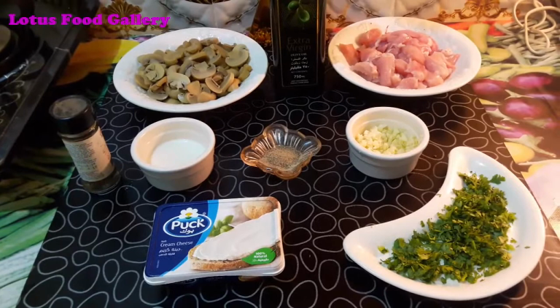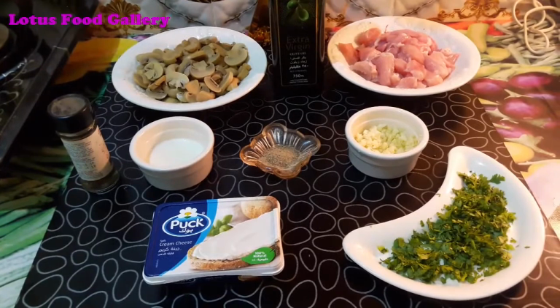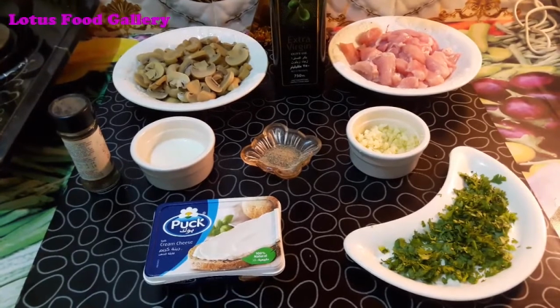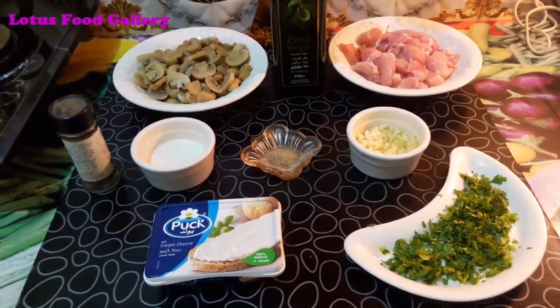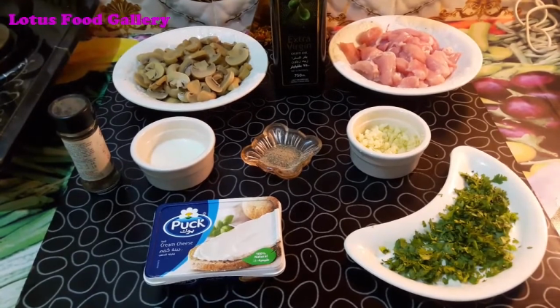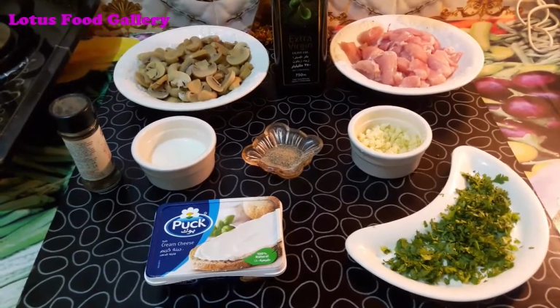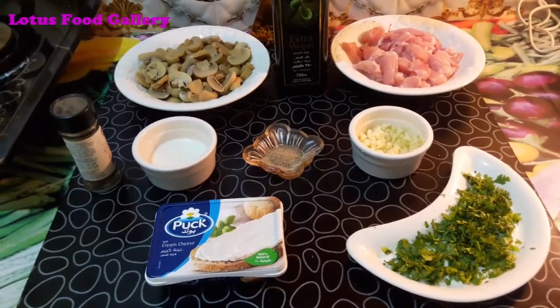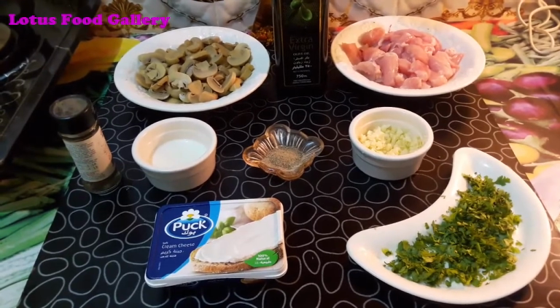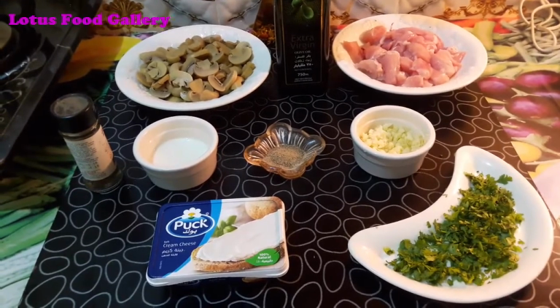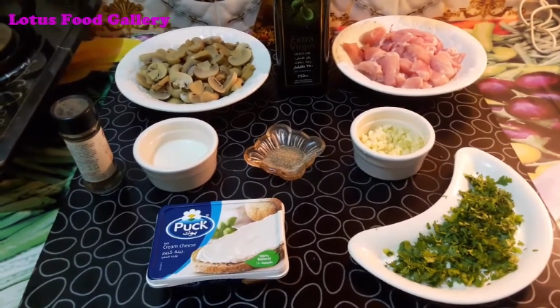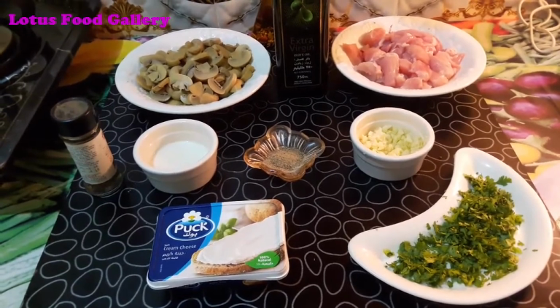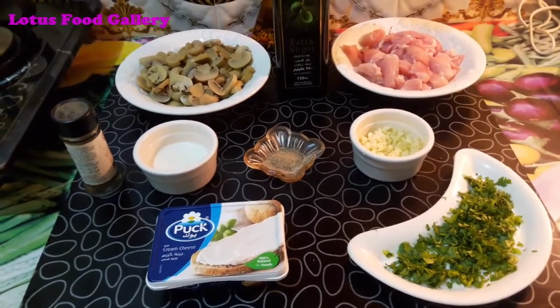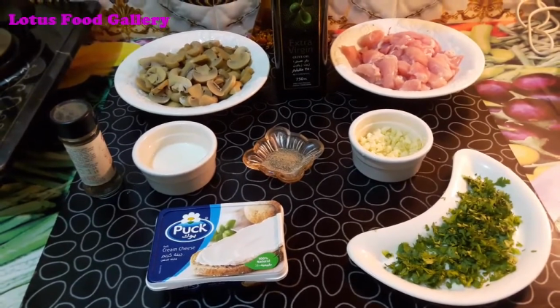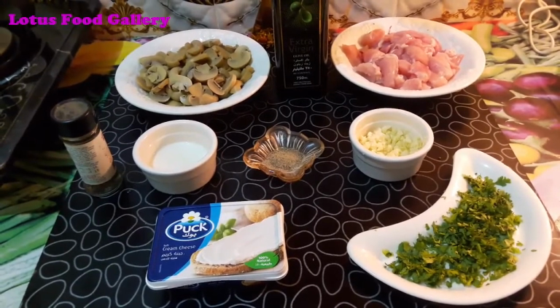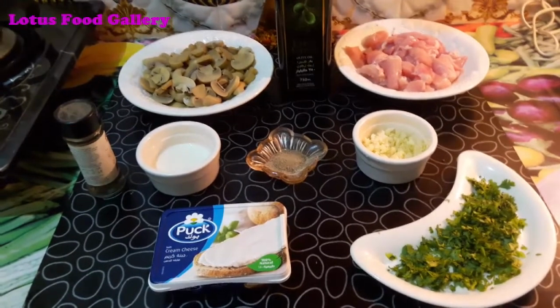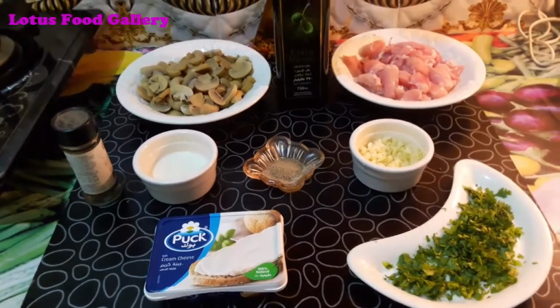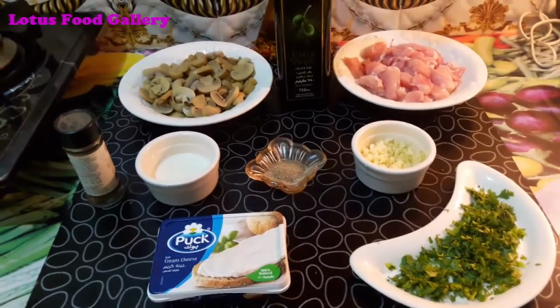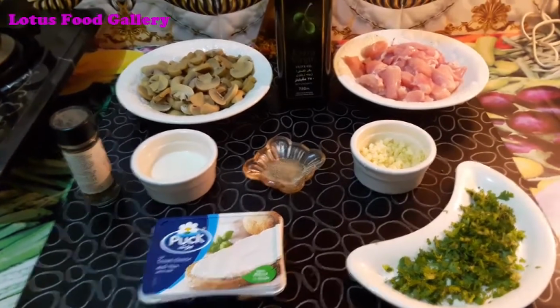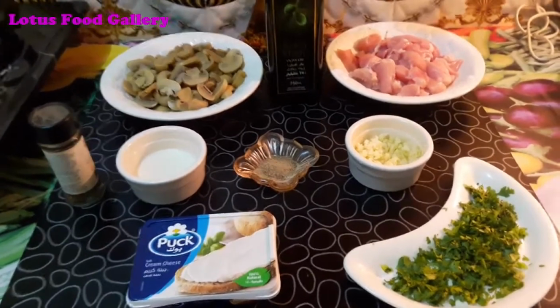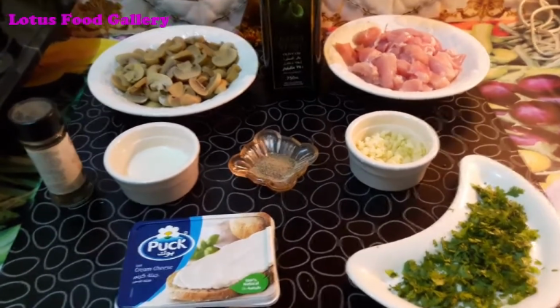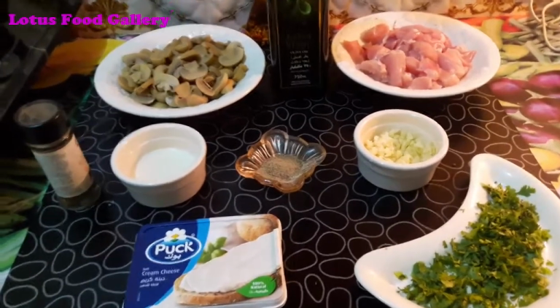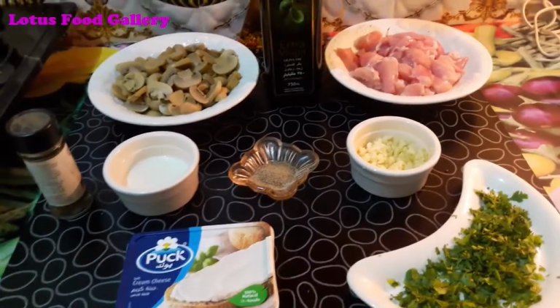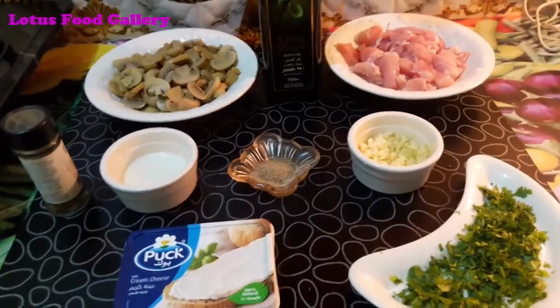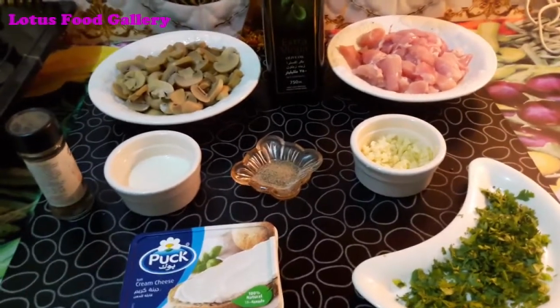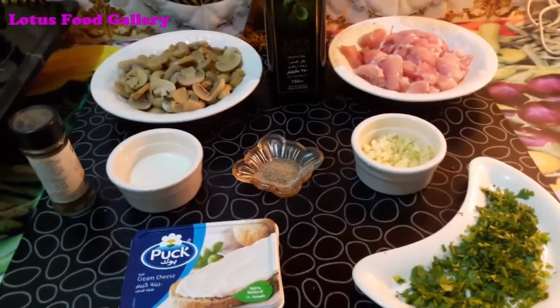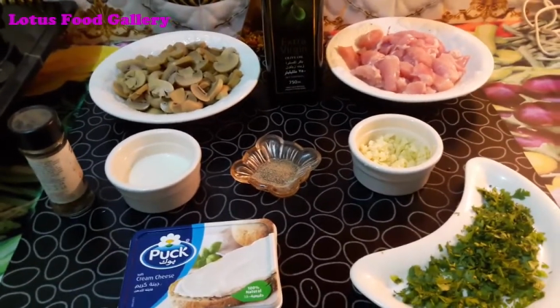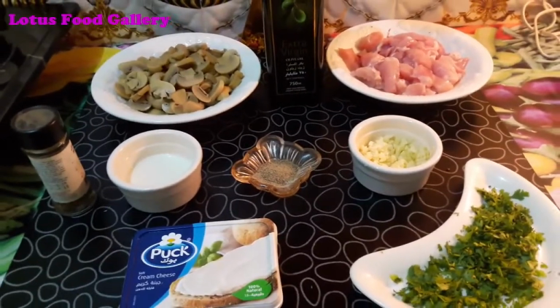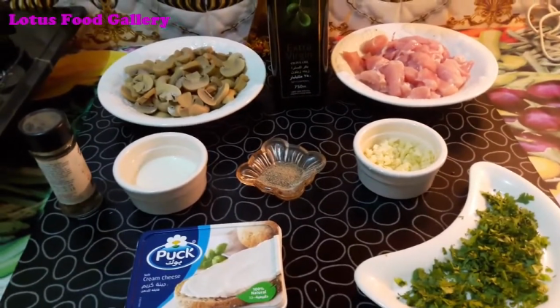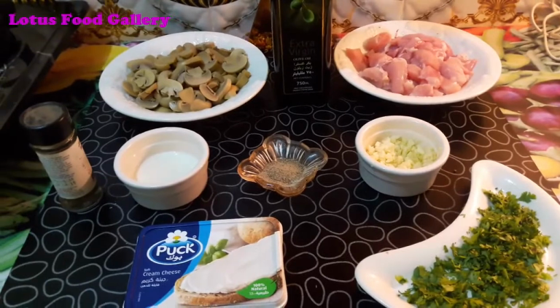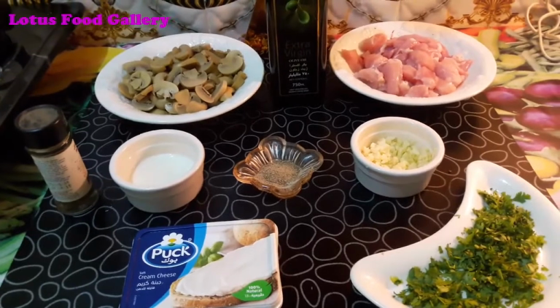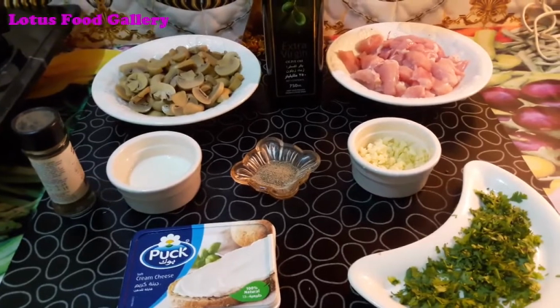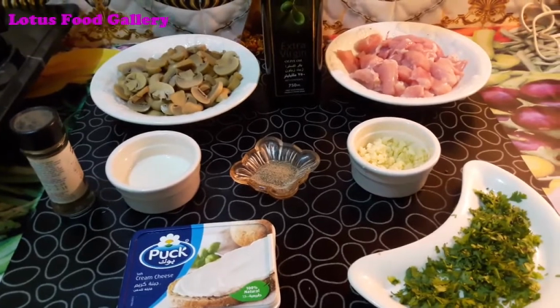Welcome to Lotus Food Gallery. Today we are going to make Creamy Mushroom.